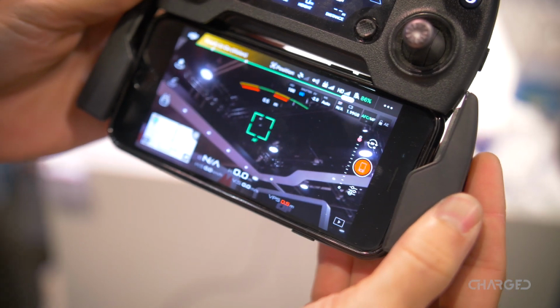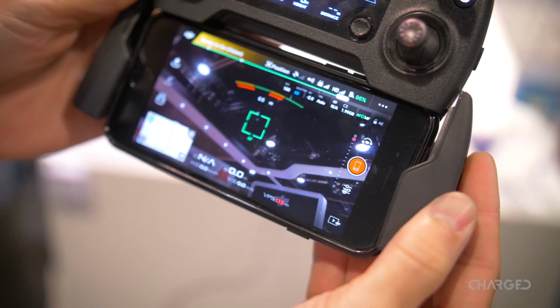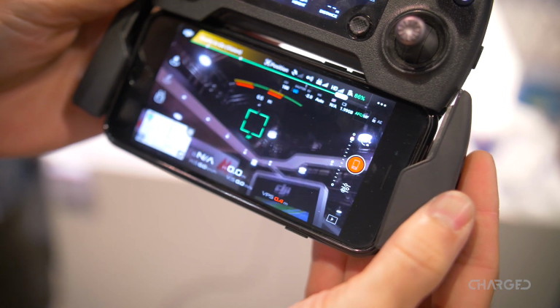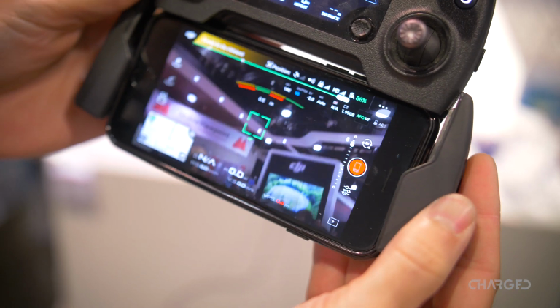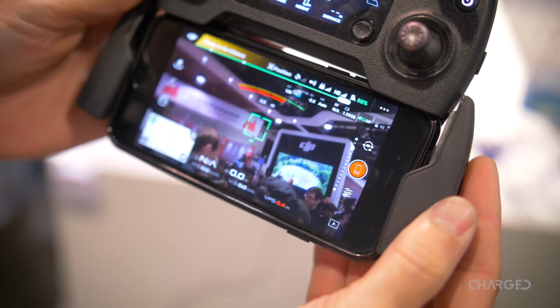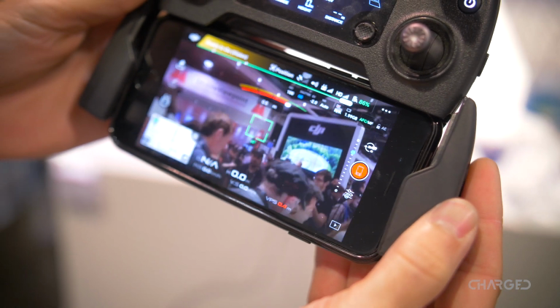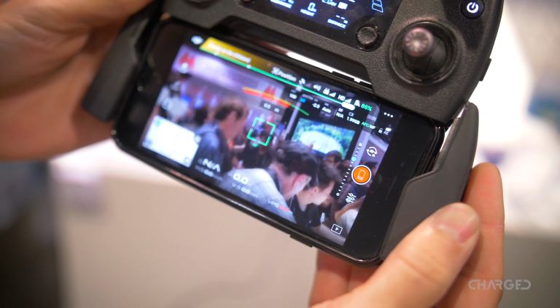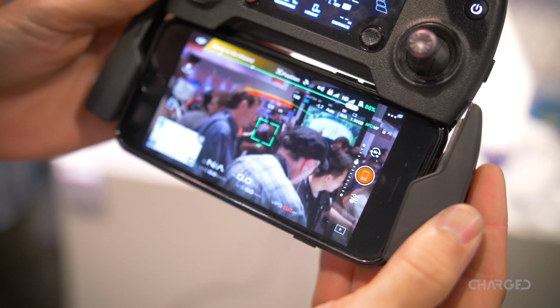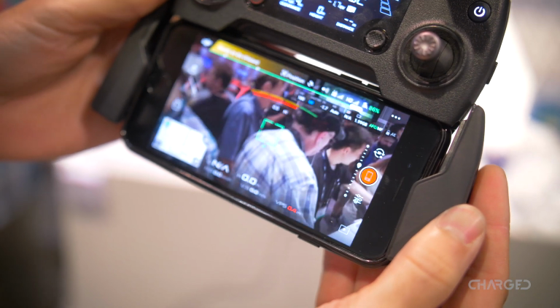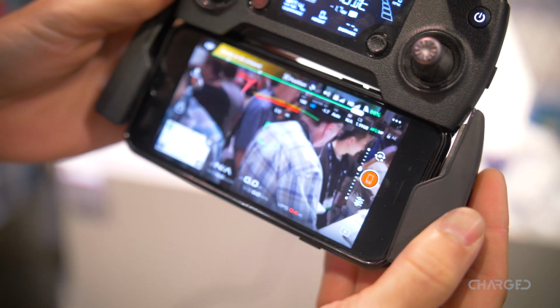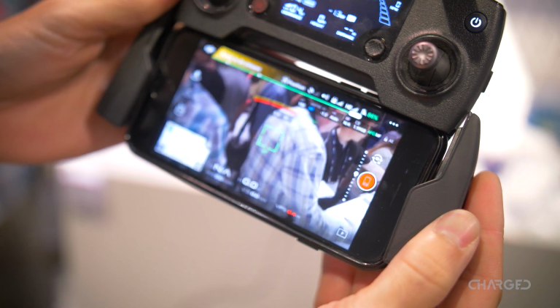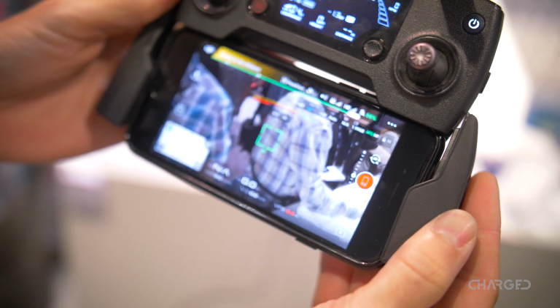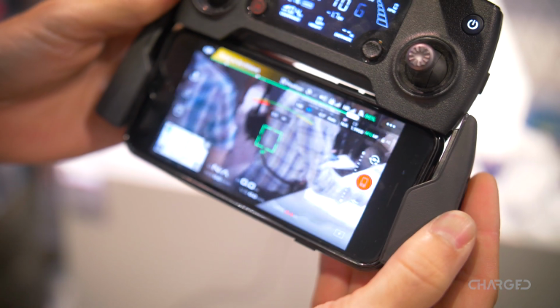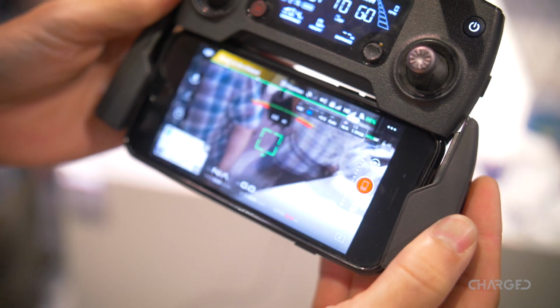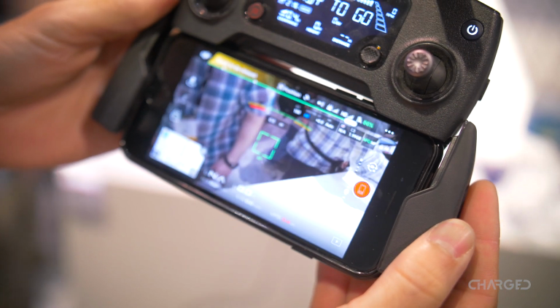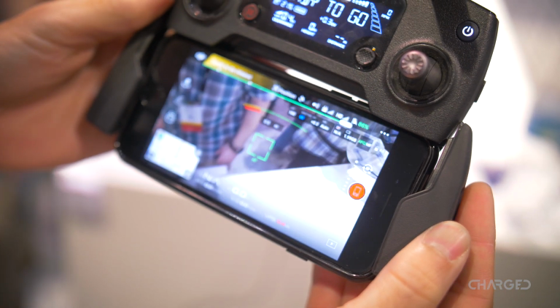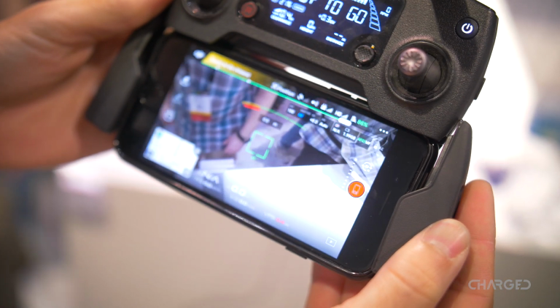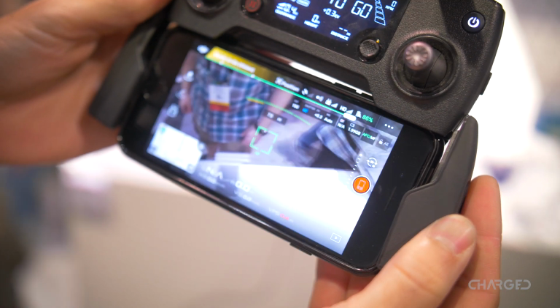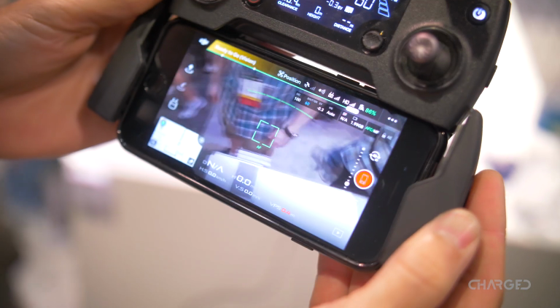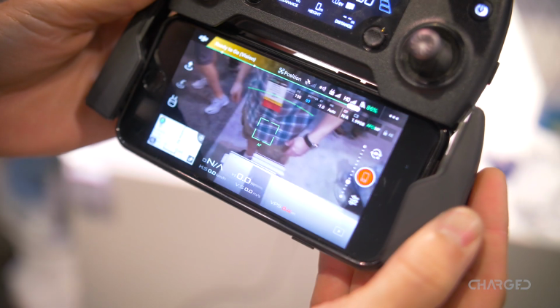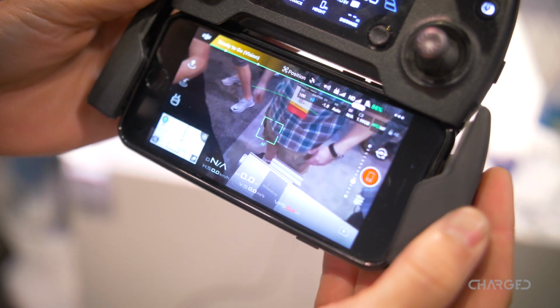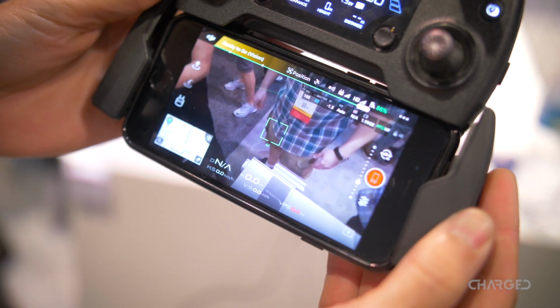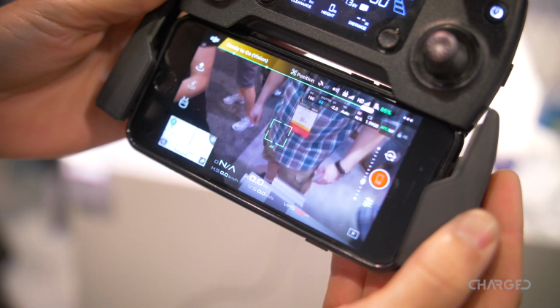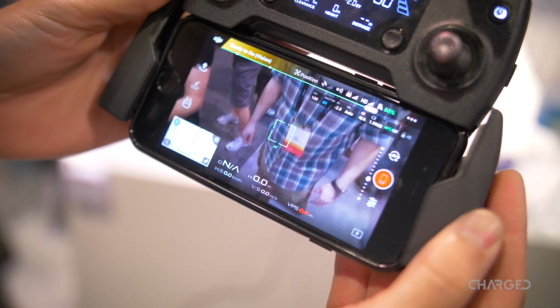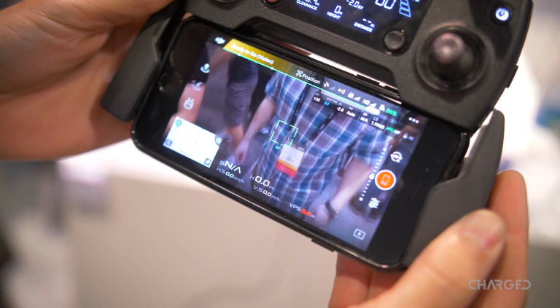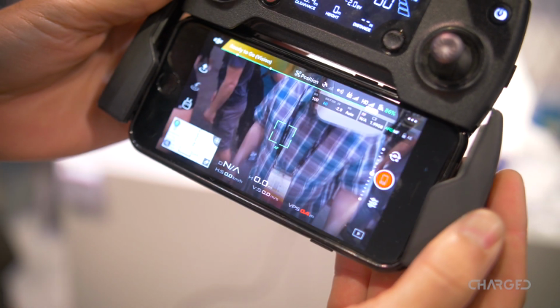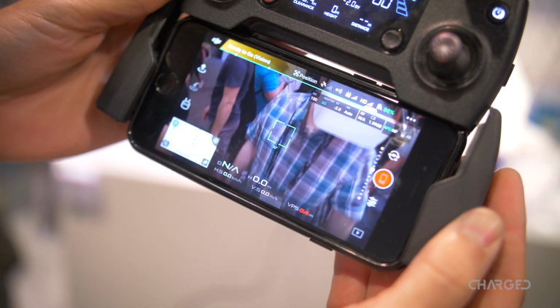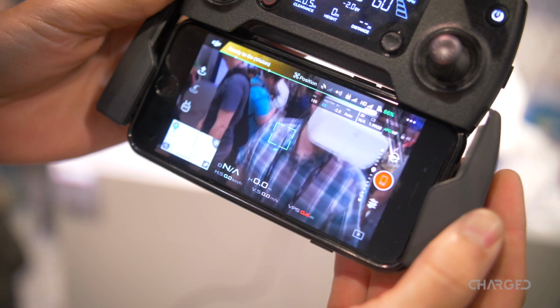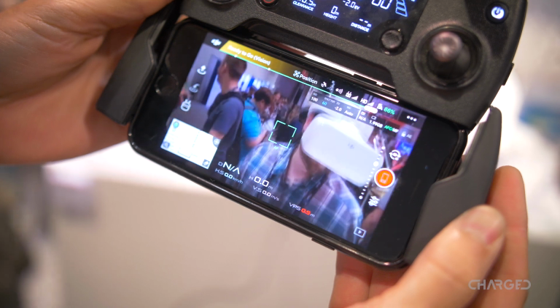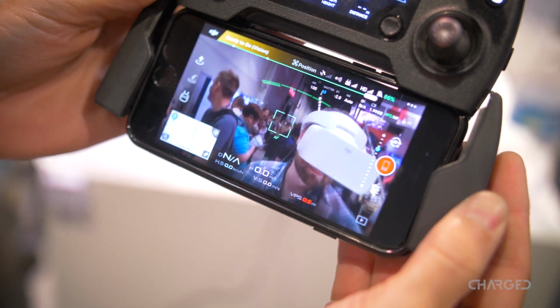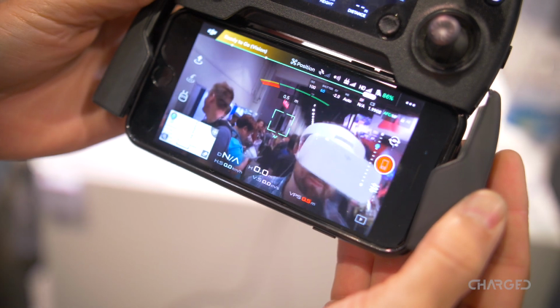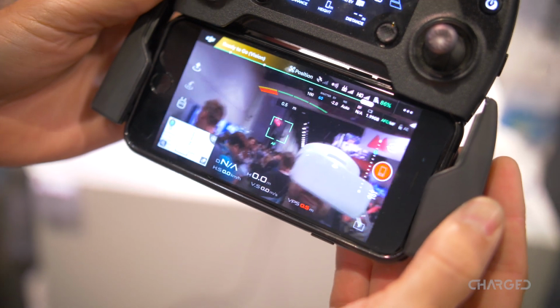Connectivity to multiple headsets — you can actually have two headsets paired at any one time.